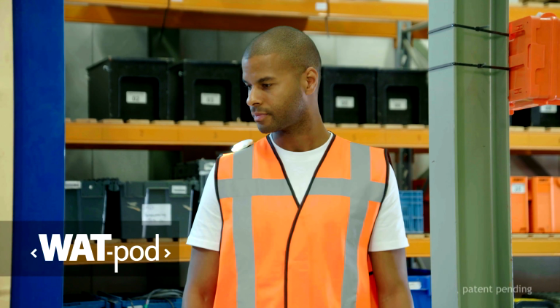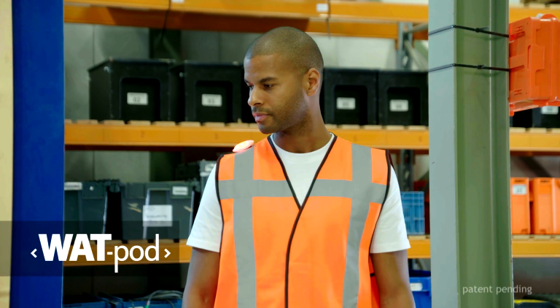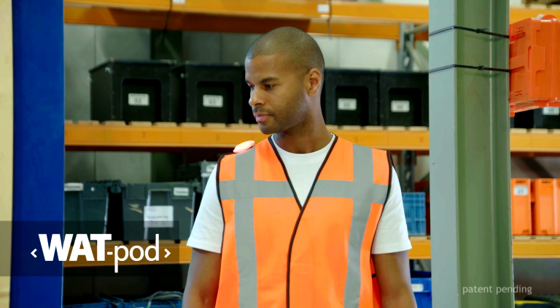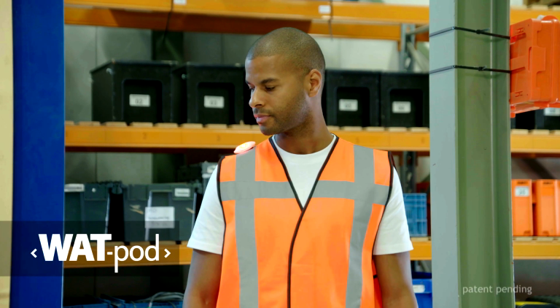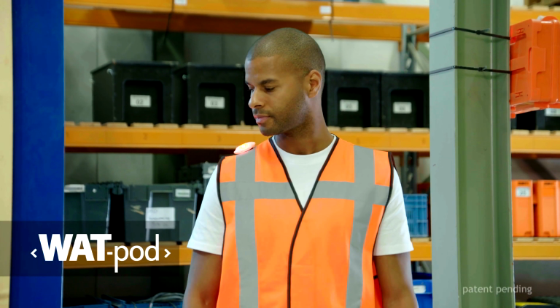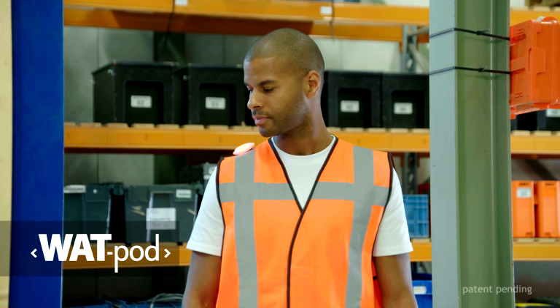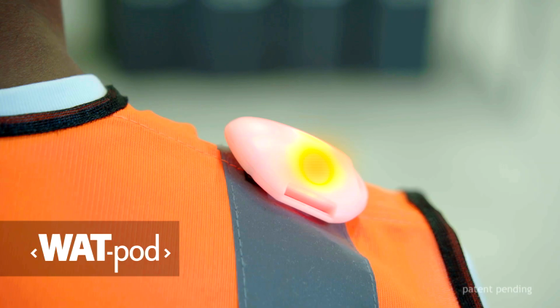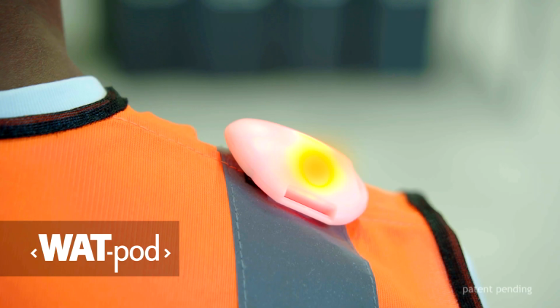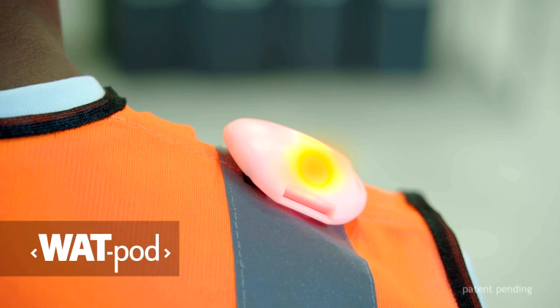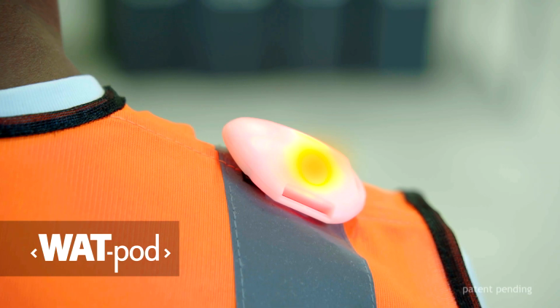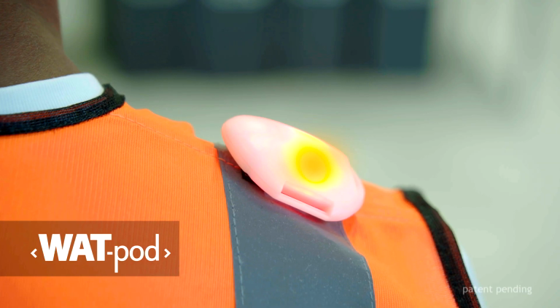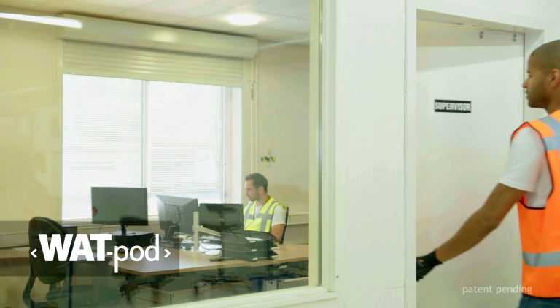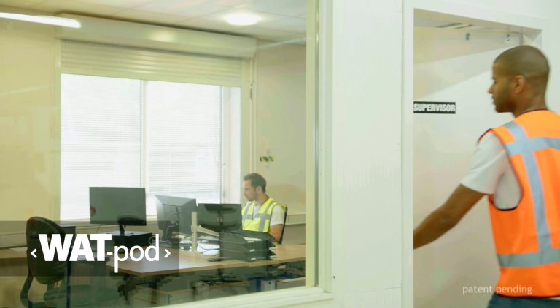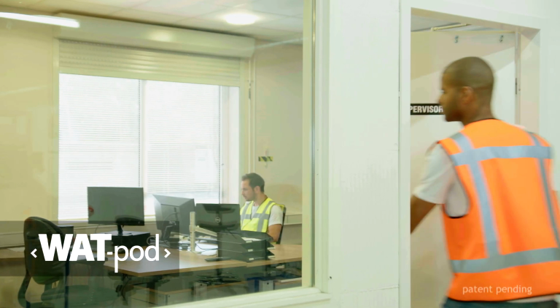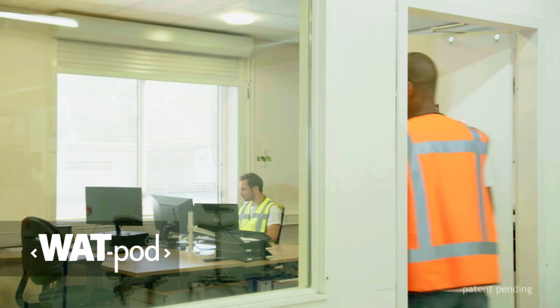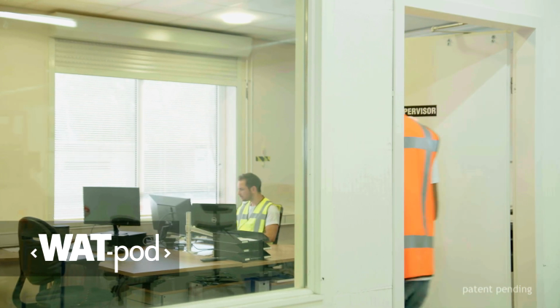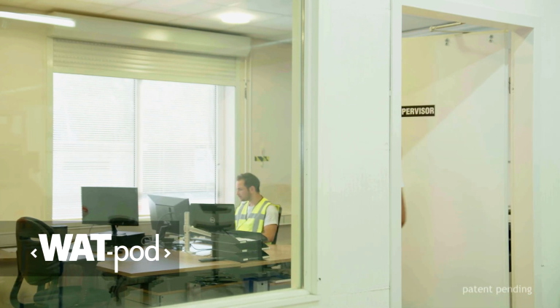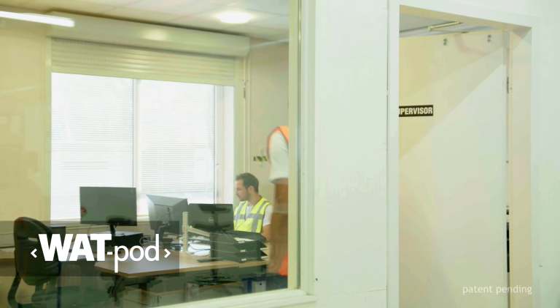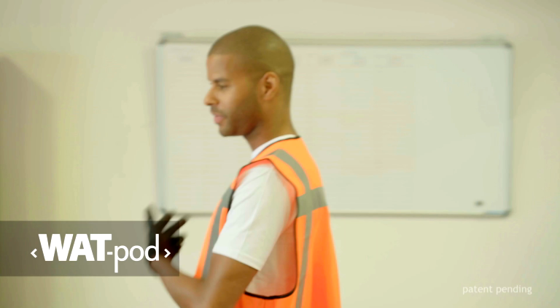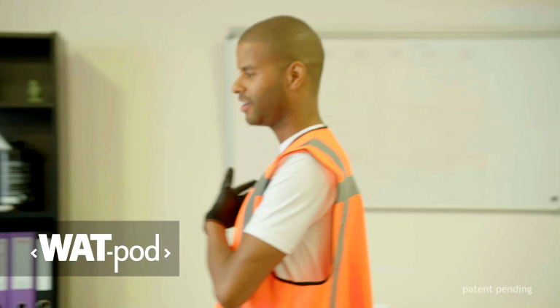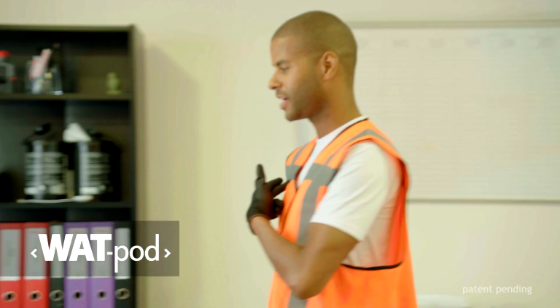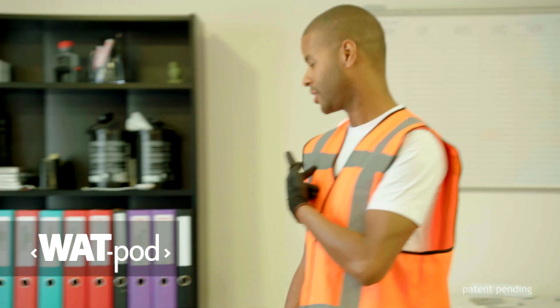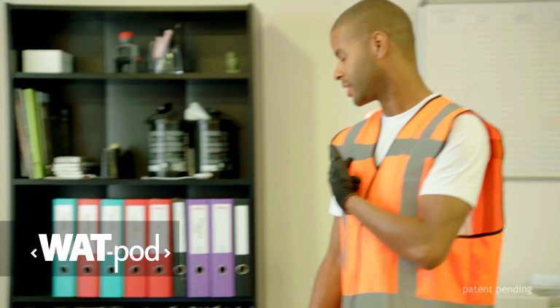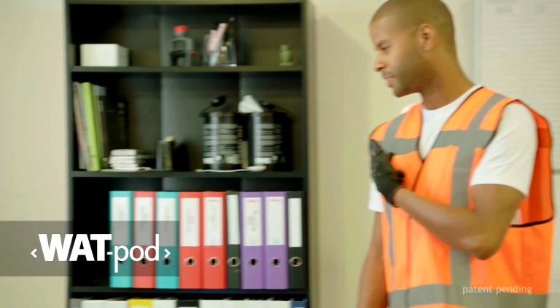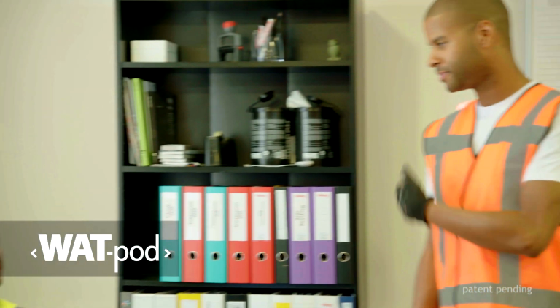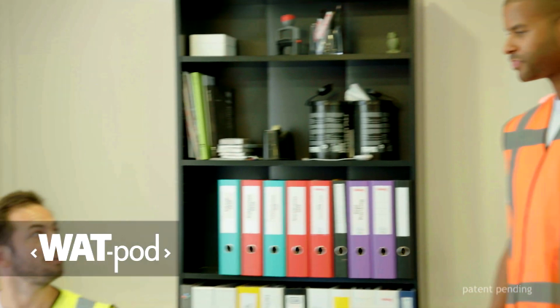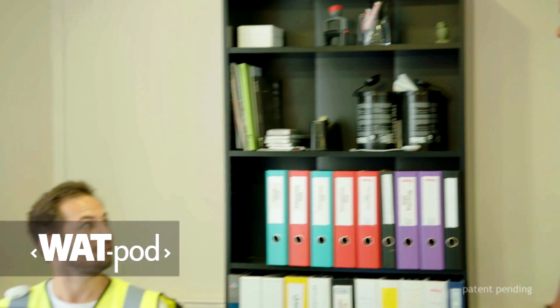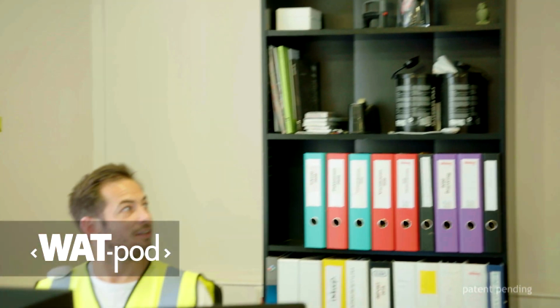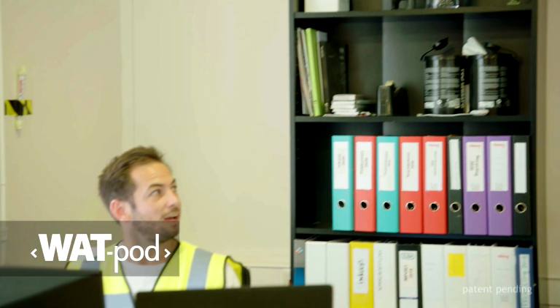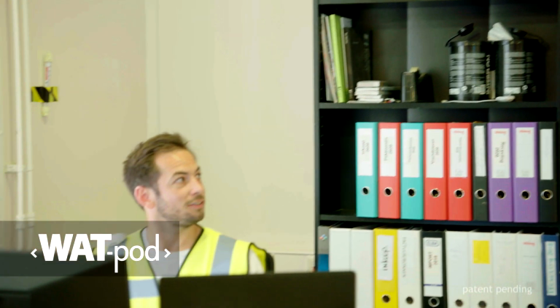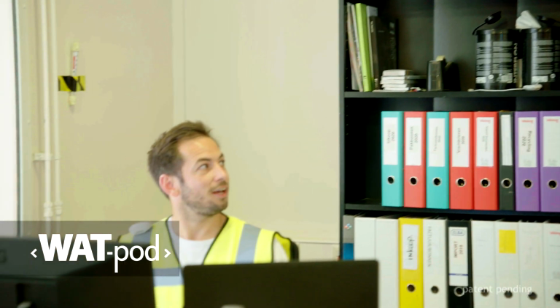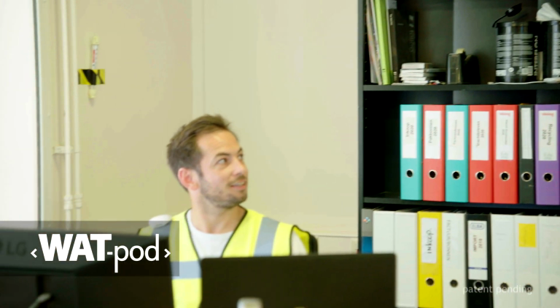If the Wattpod has gone off too many times, it will give a visual indication, which can be reset with the Wattpod control module.